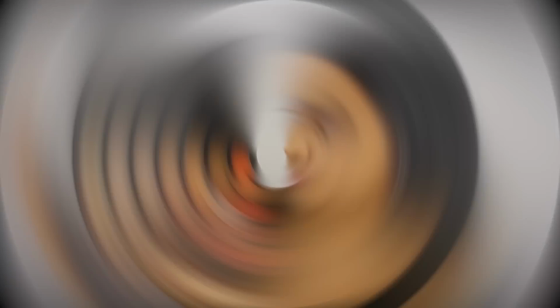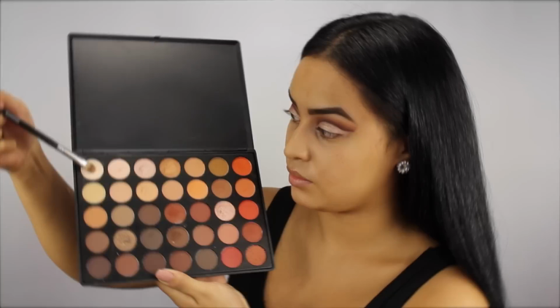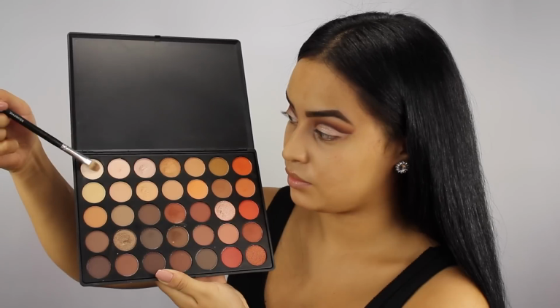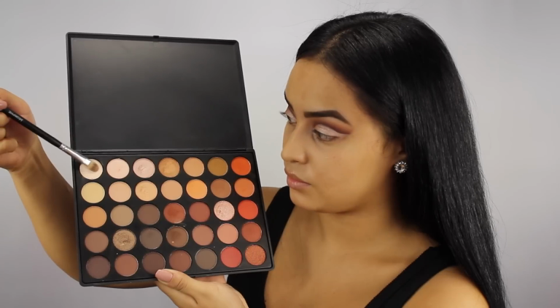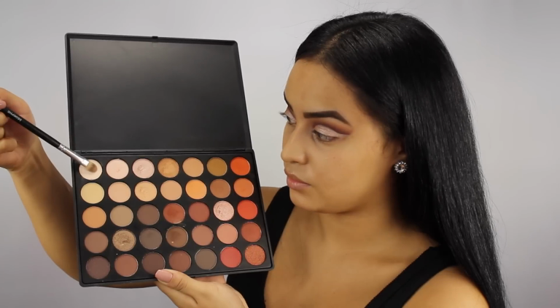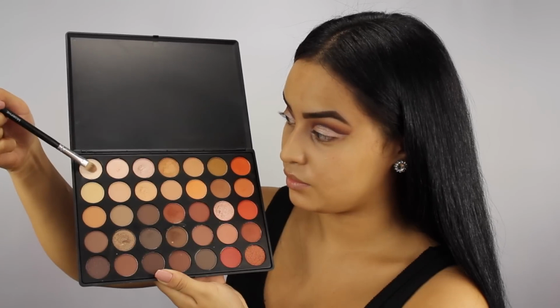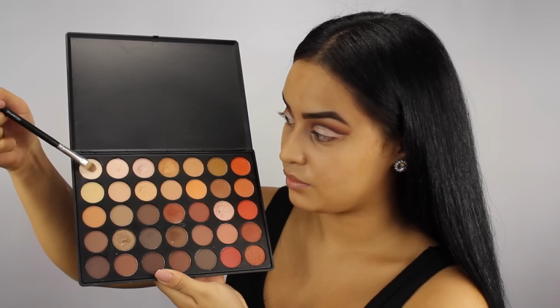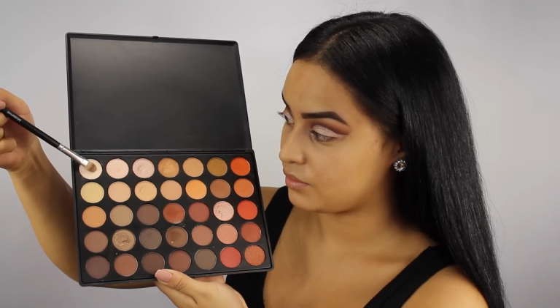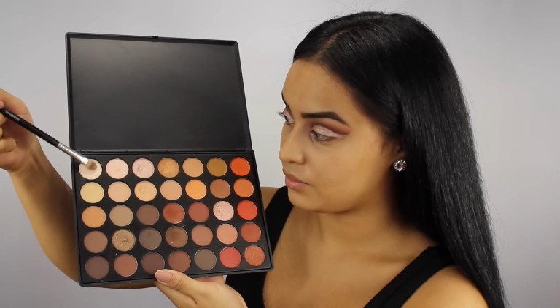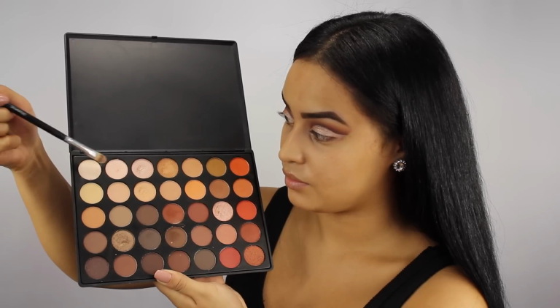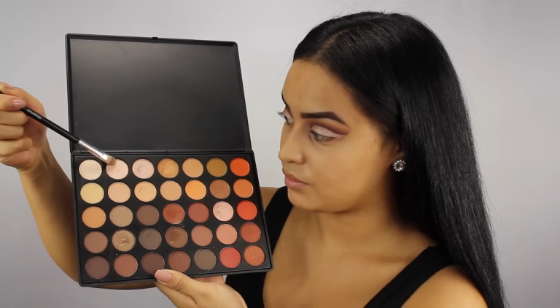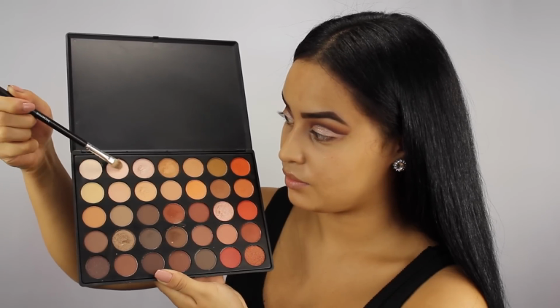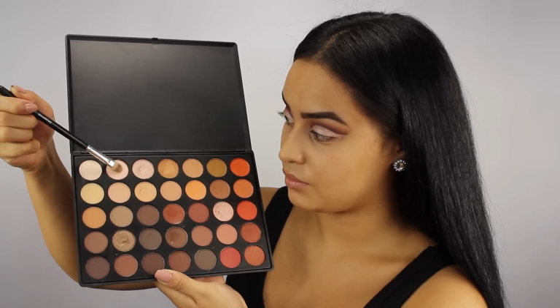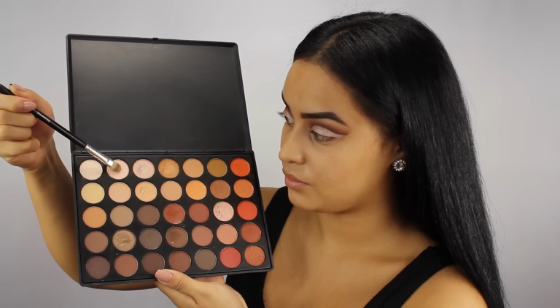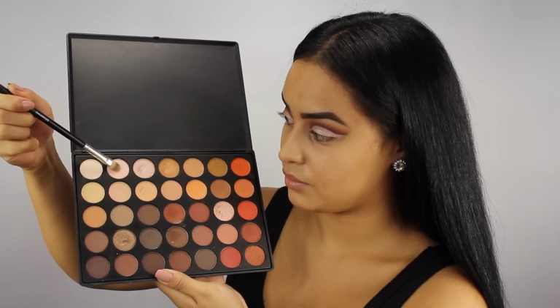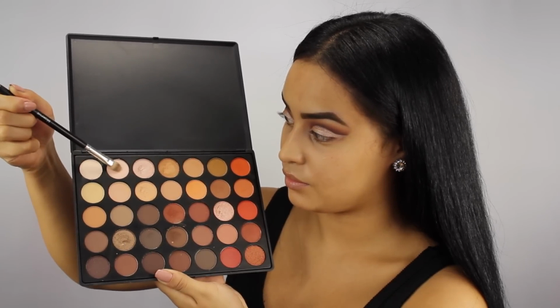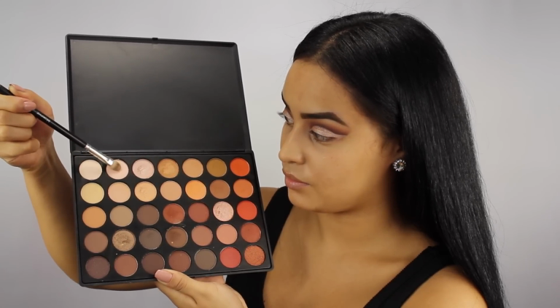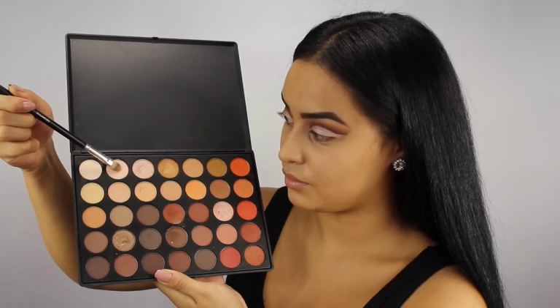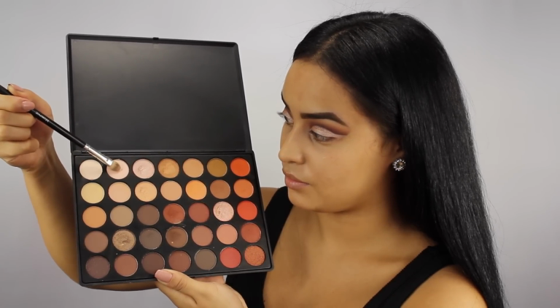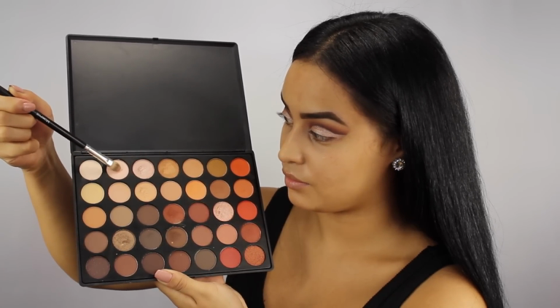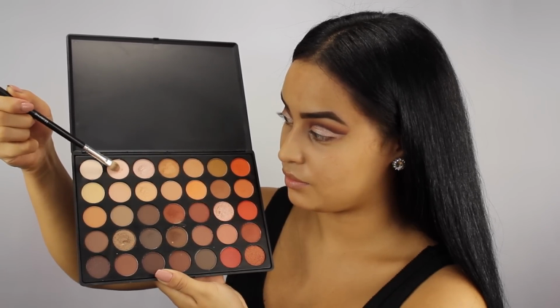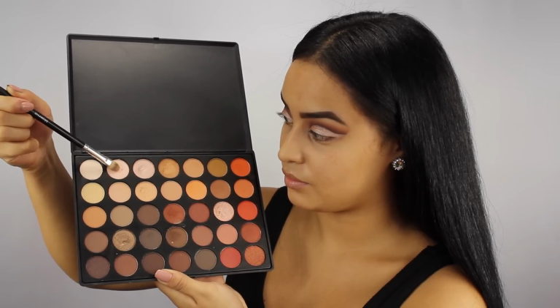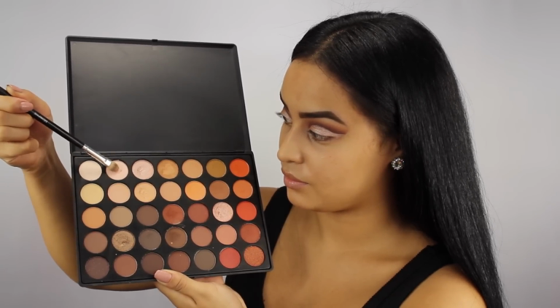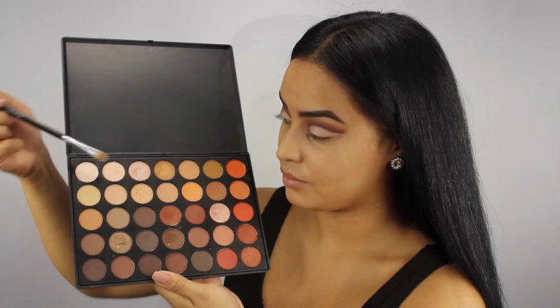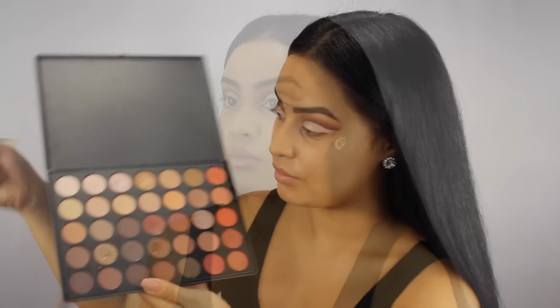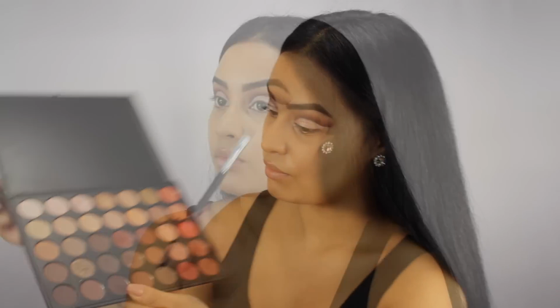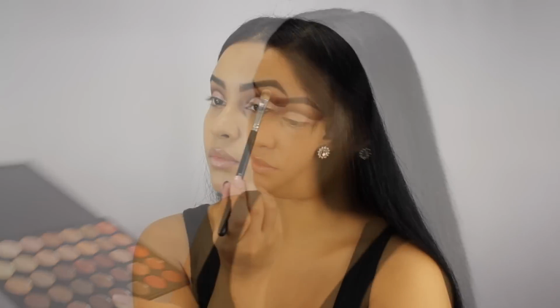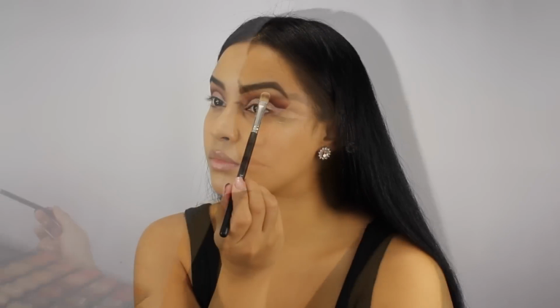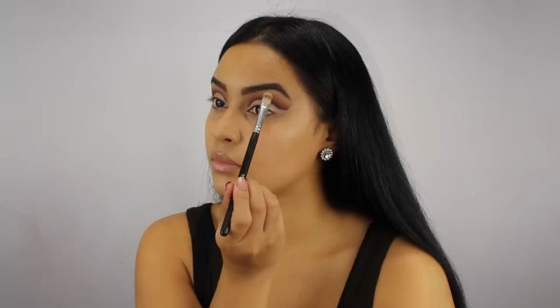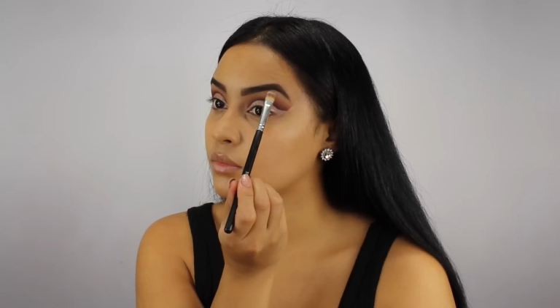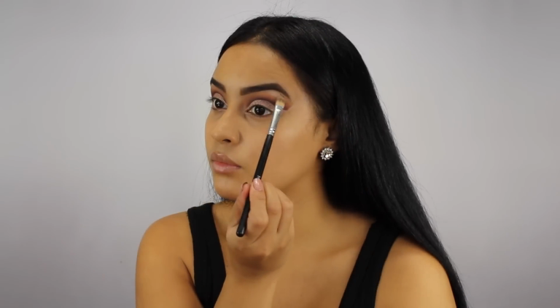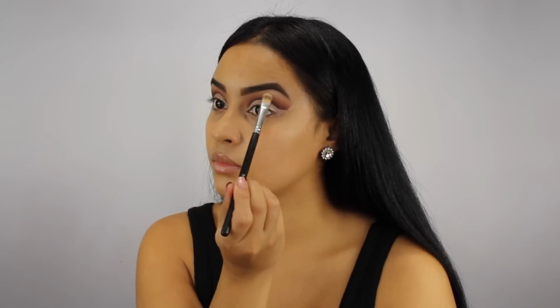With these two bone-colored shadows, I'm applying some on my brow bone and inner corners just to even everything out.